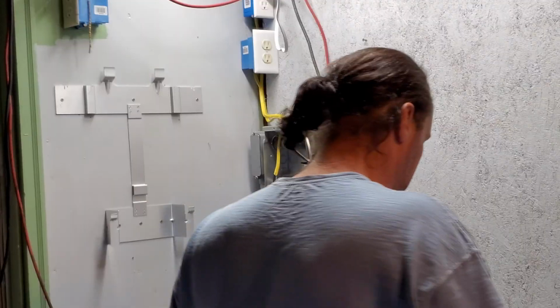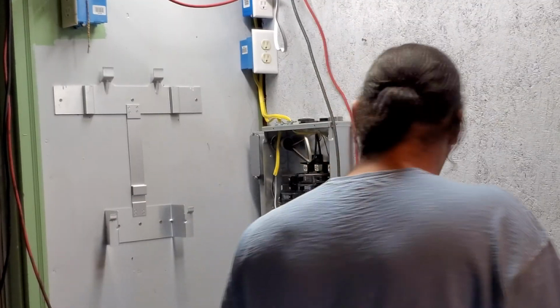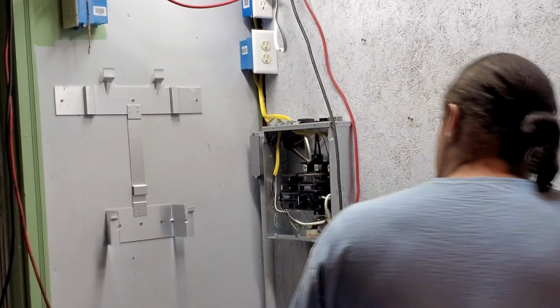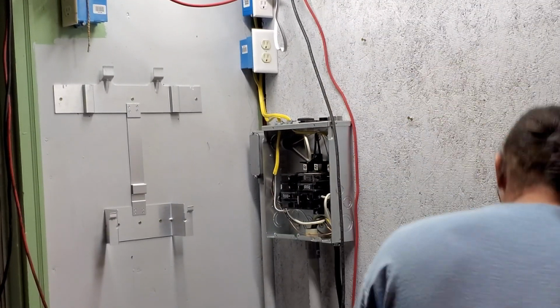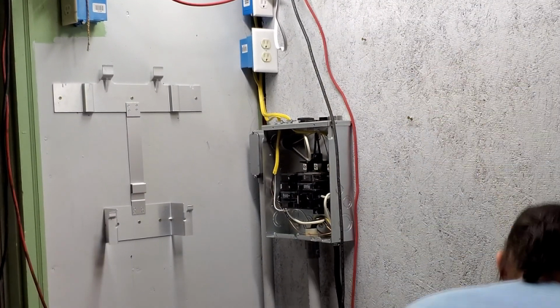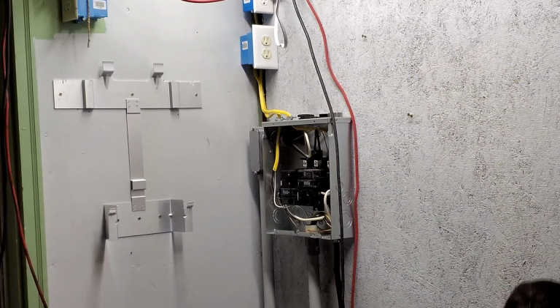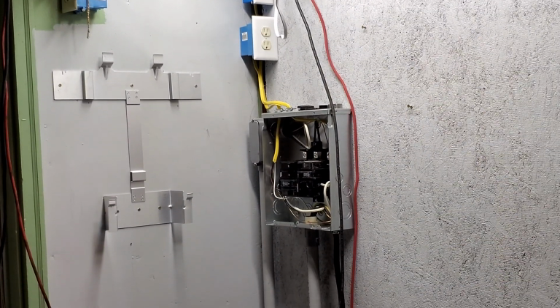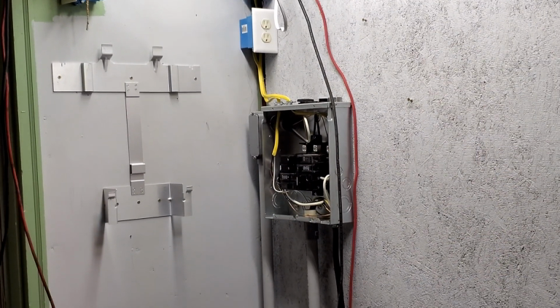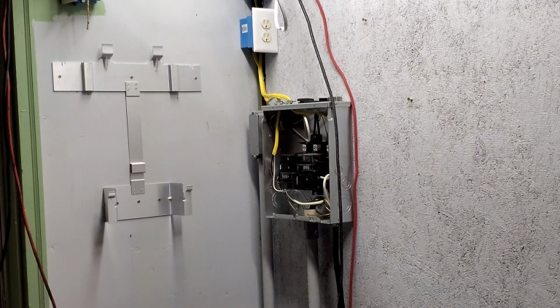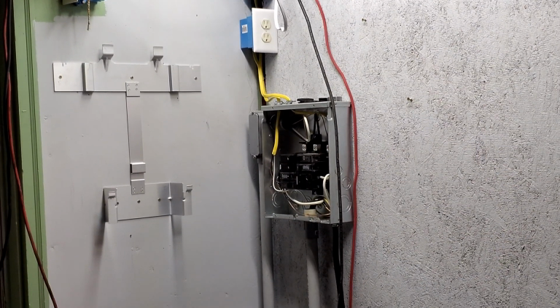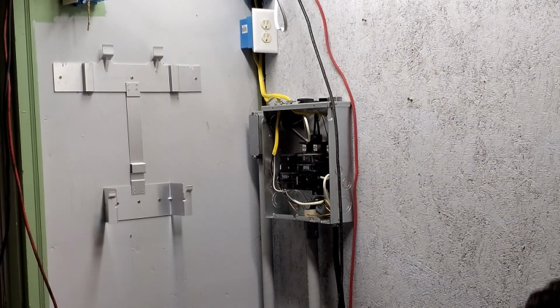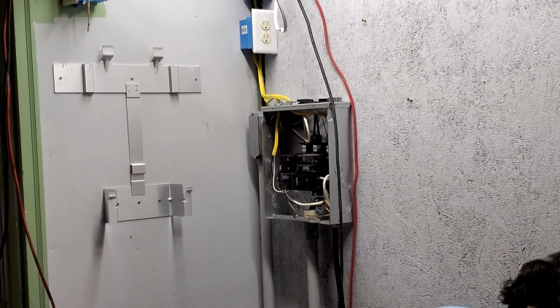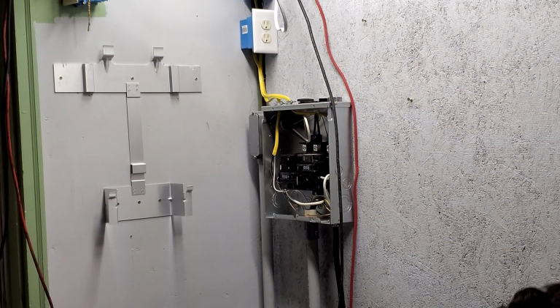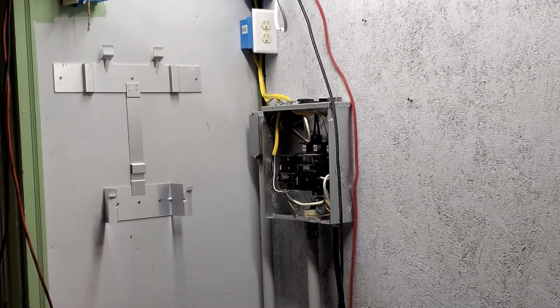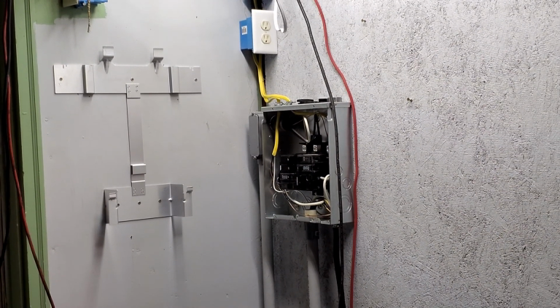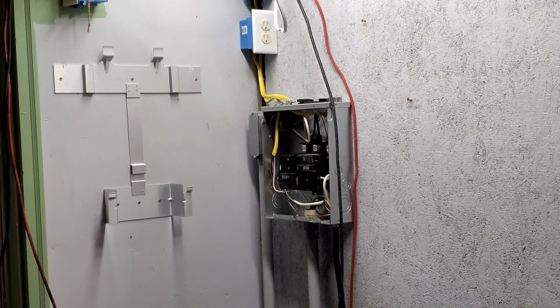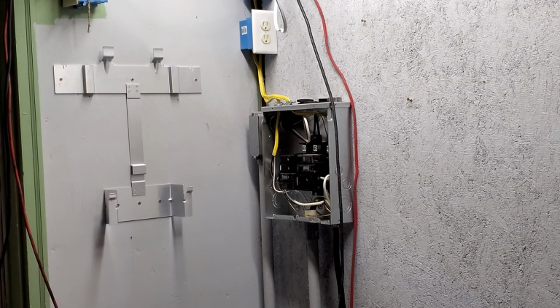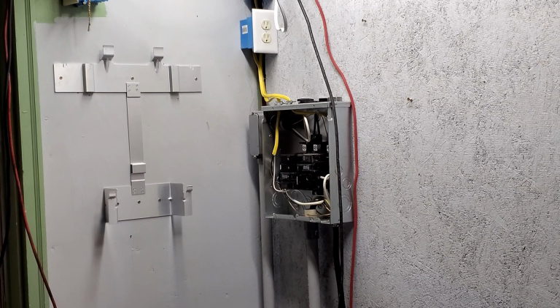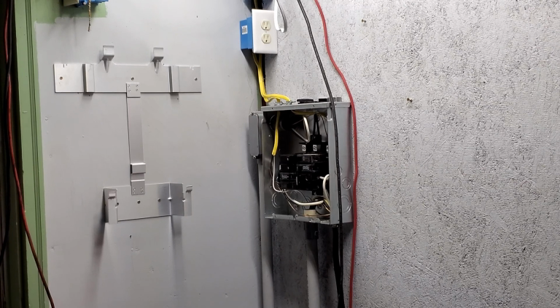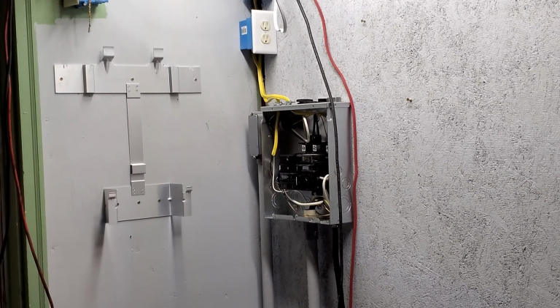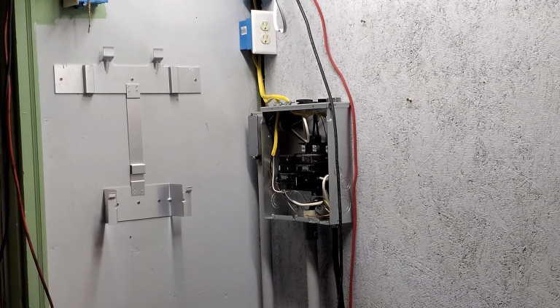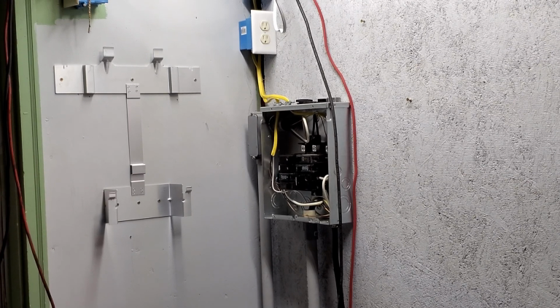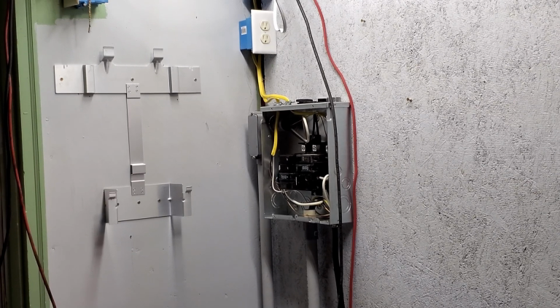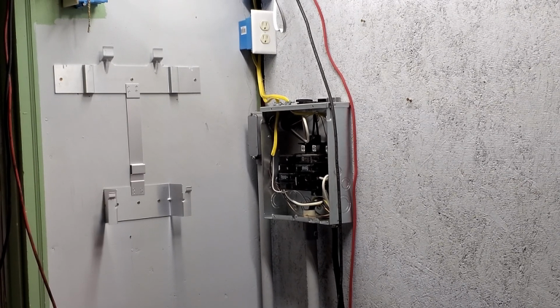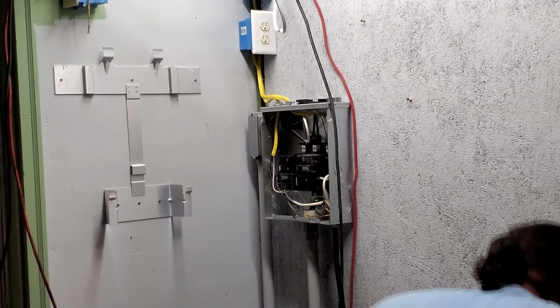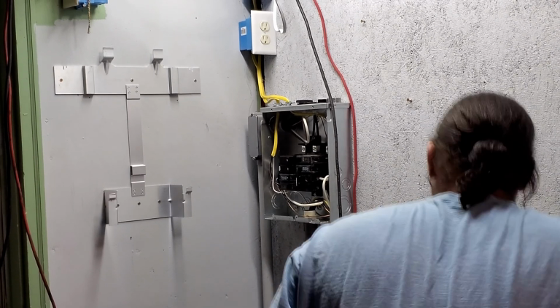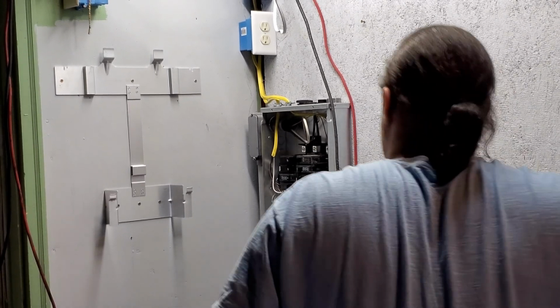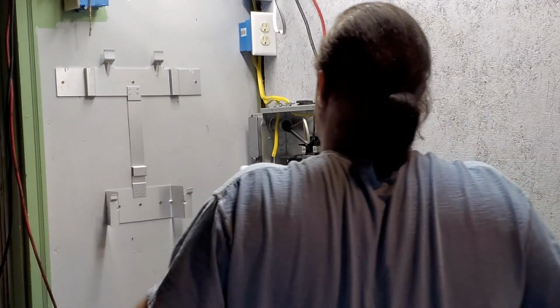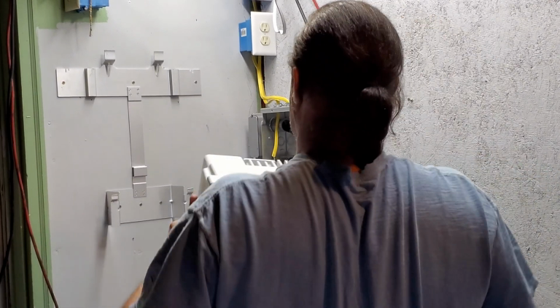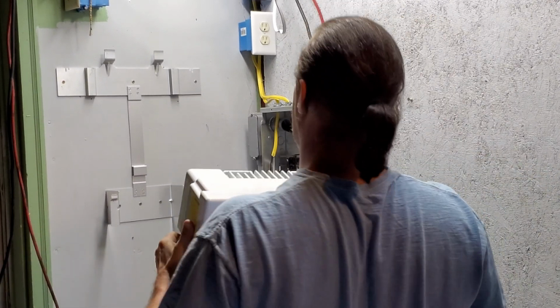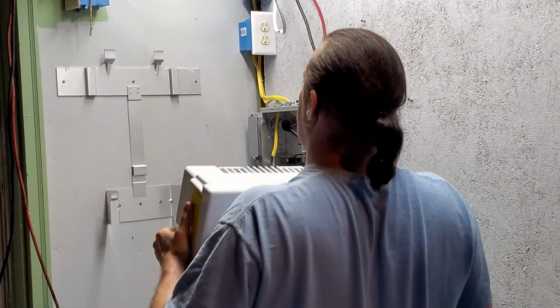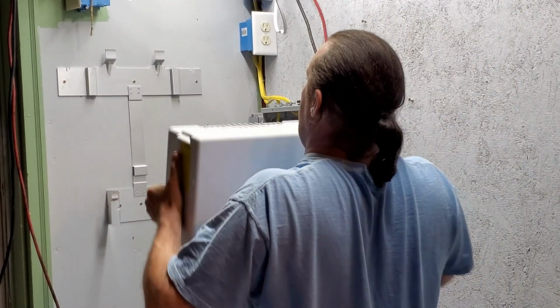Over here on the floor we have our Delta inverter. There are grab handles on either side of the unit.